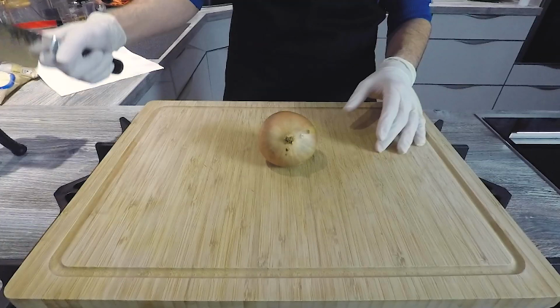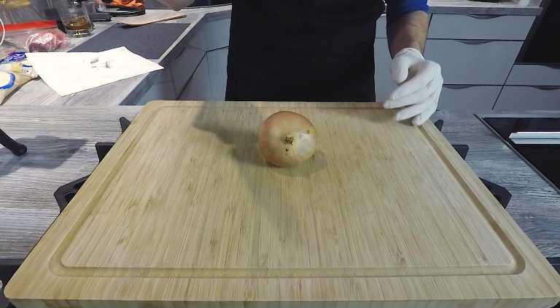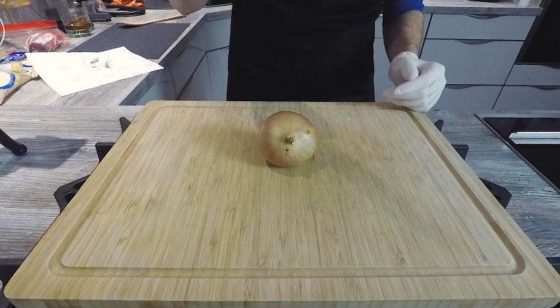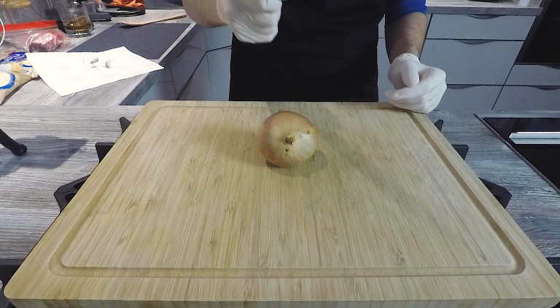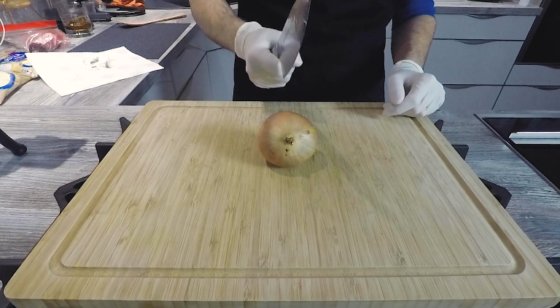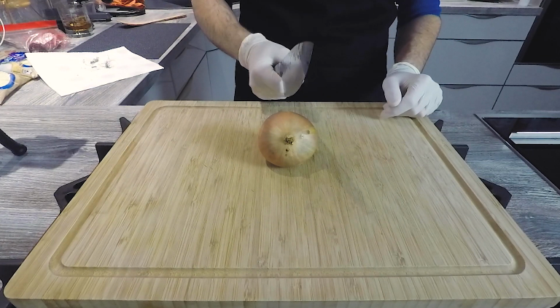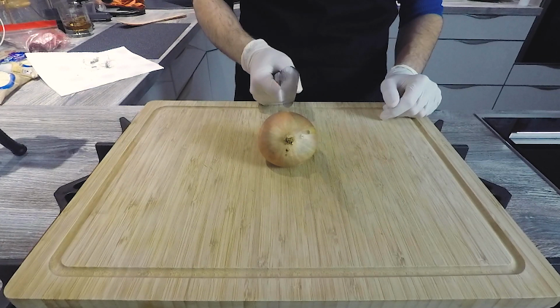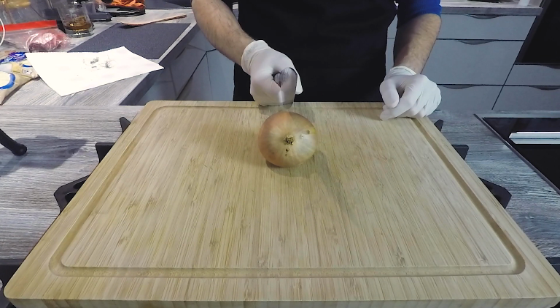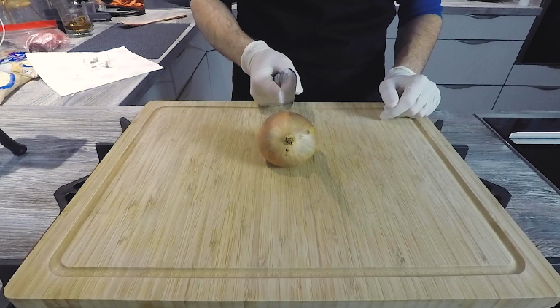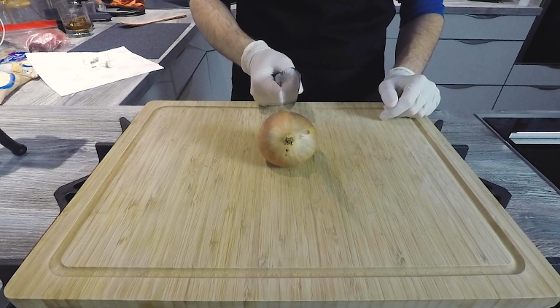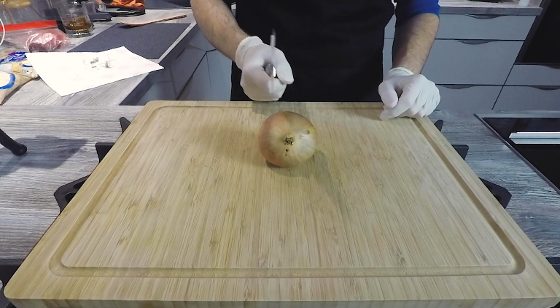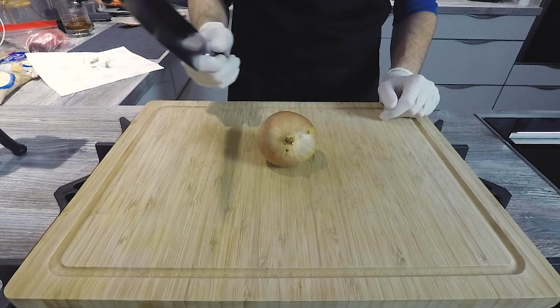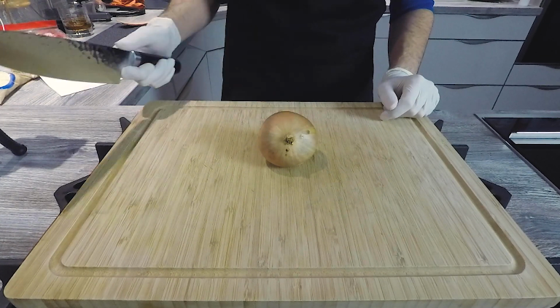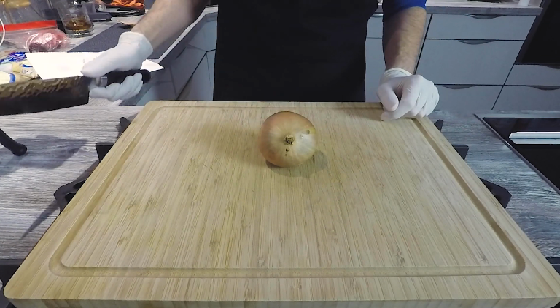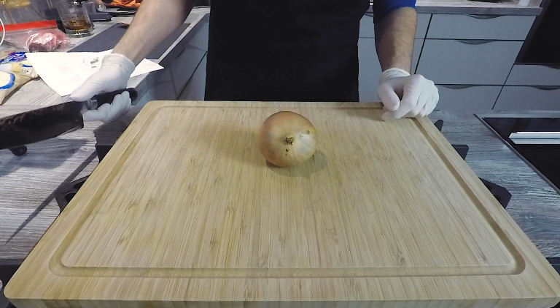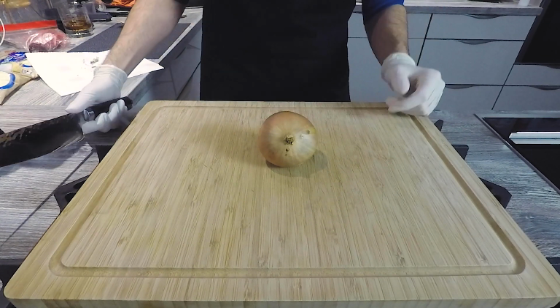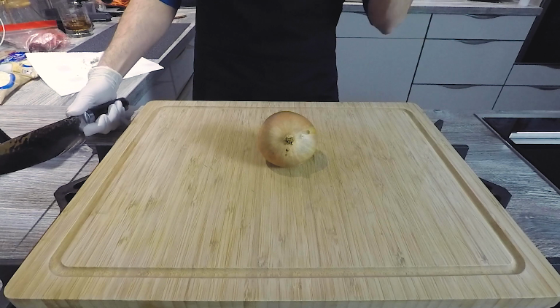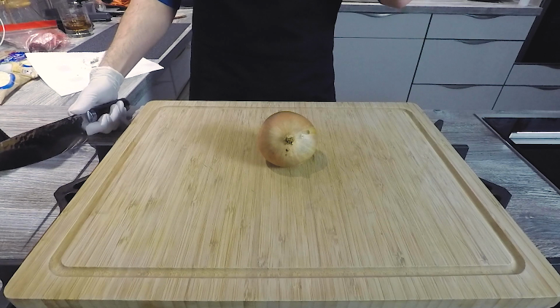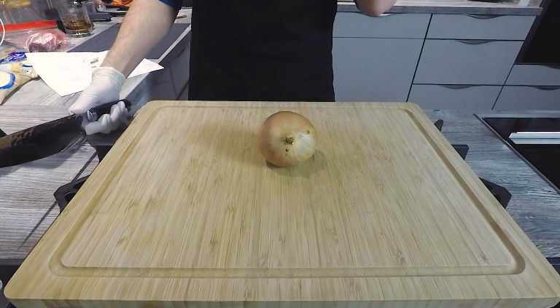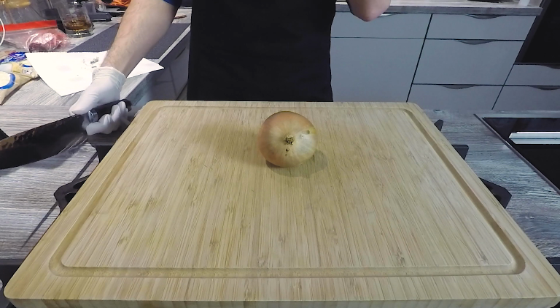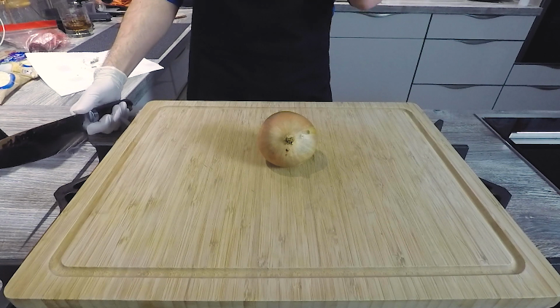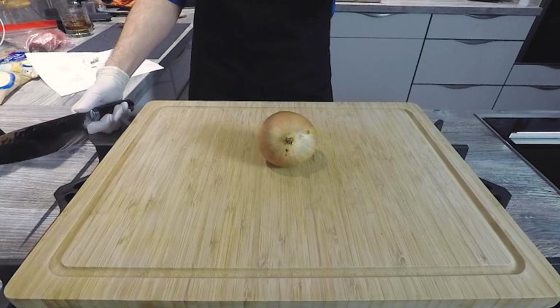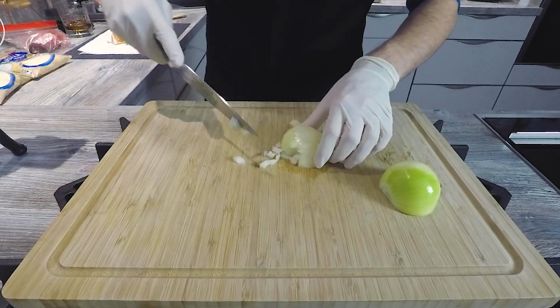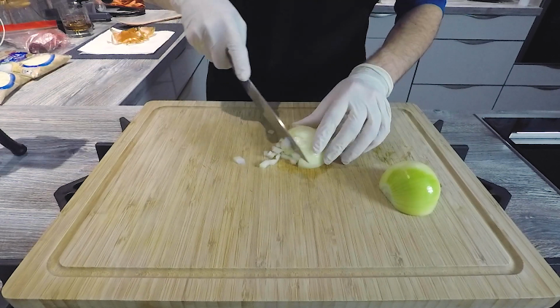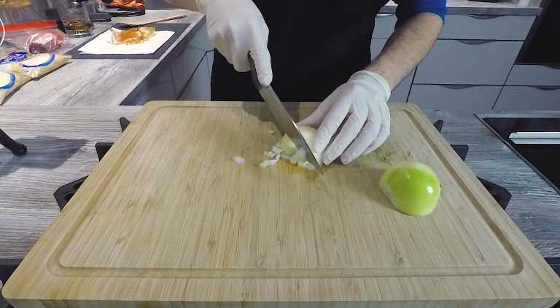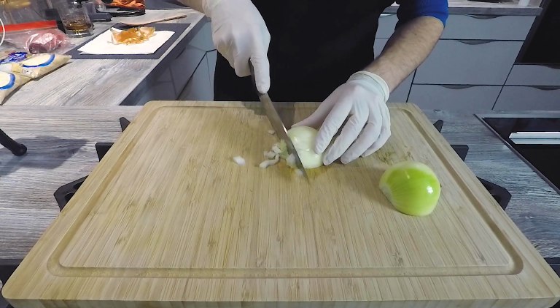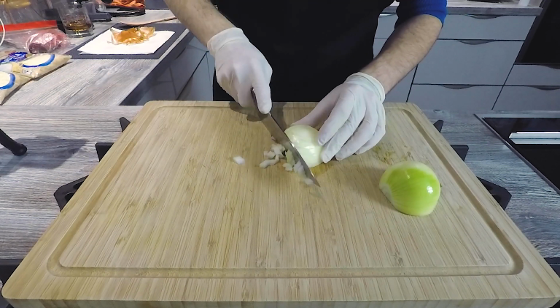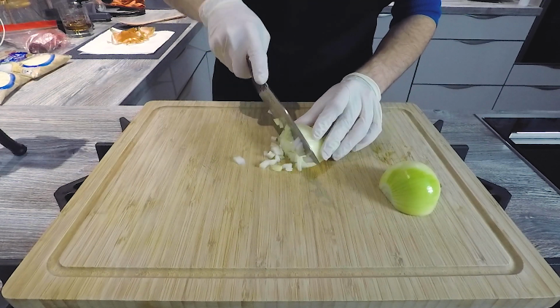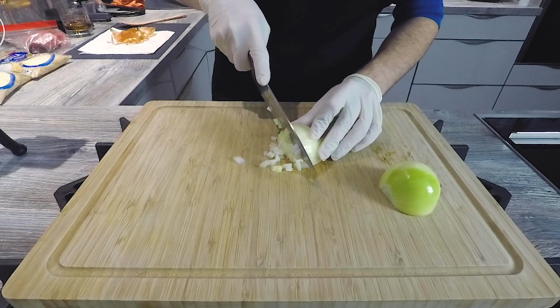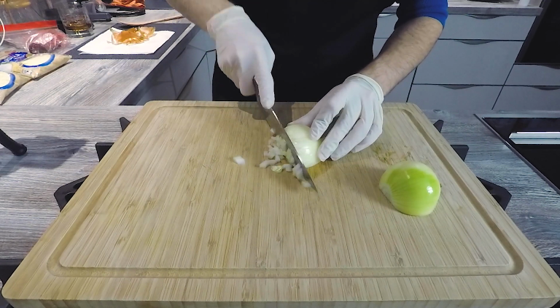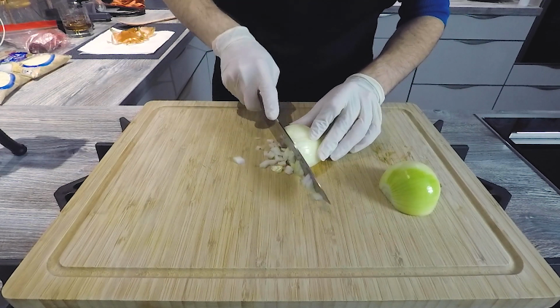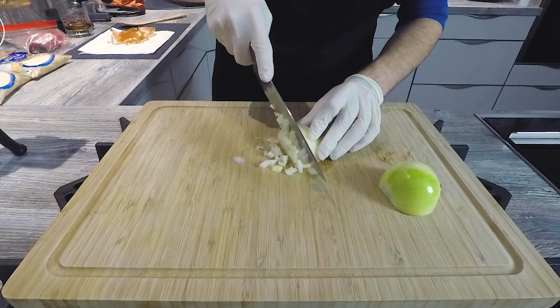Lasagne. Lasagne is great, but I thought it's really hard to make. Today we will see that it's really not hard.